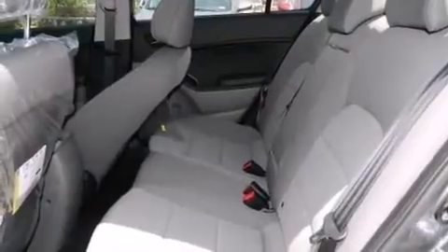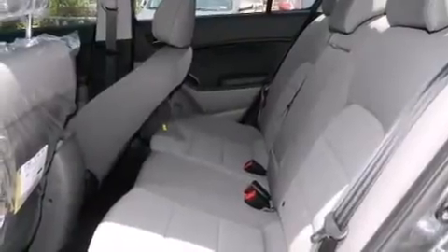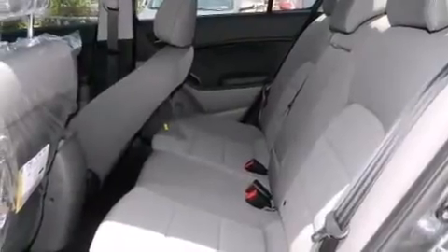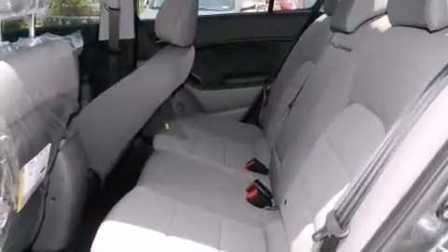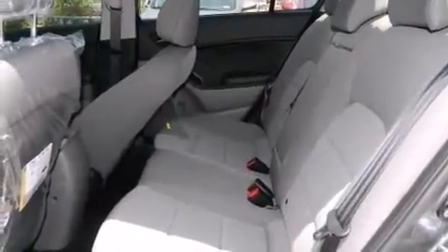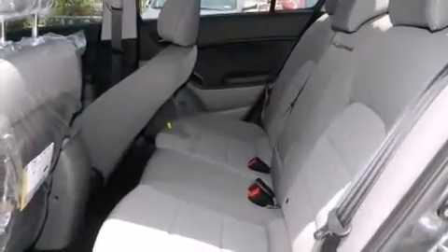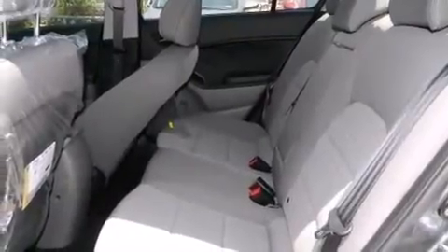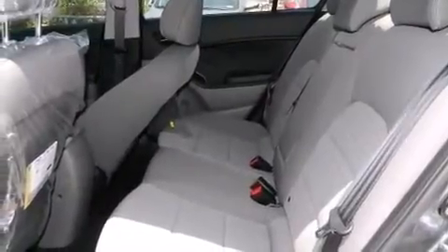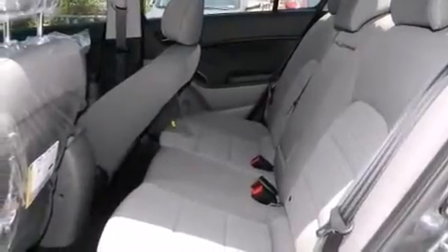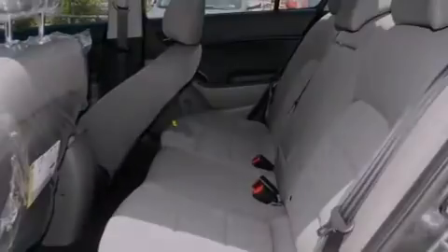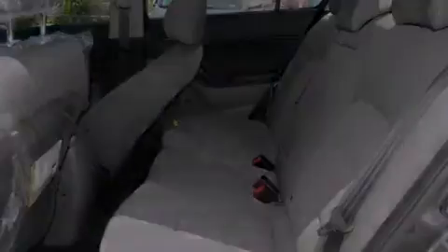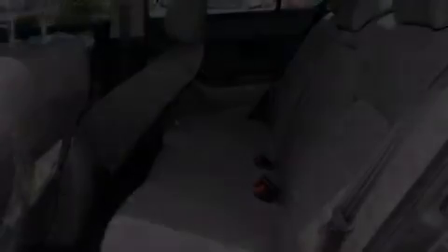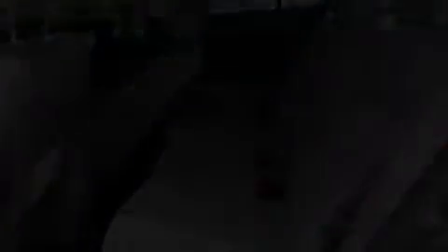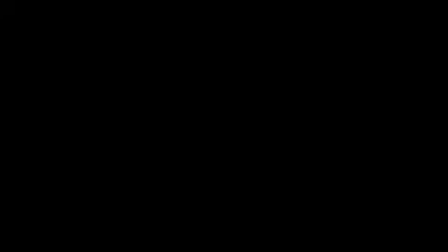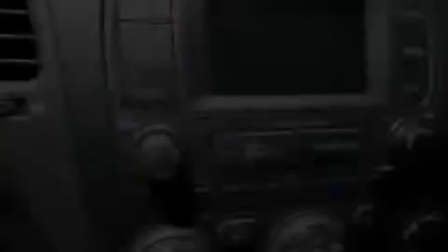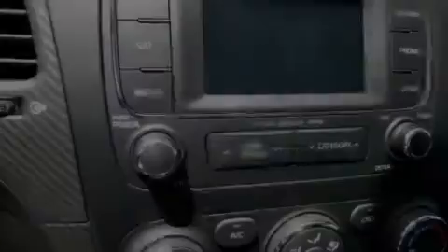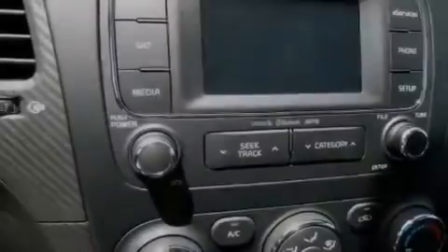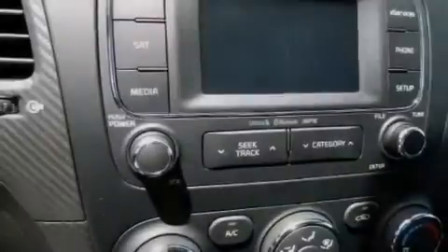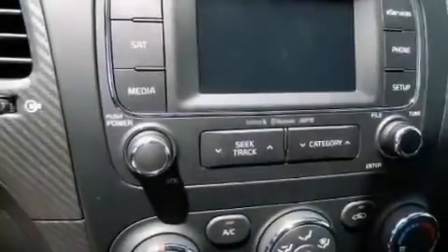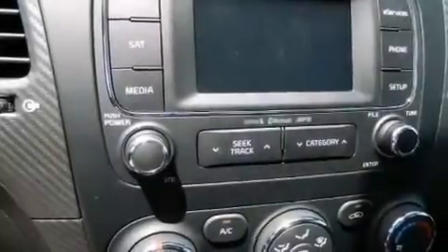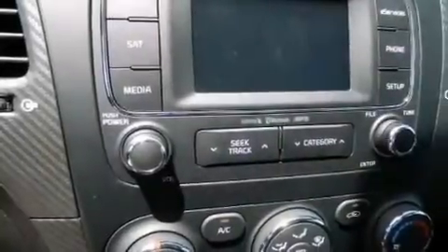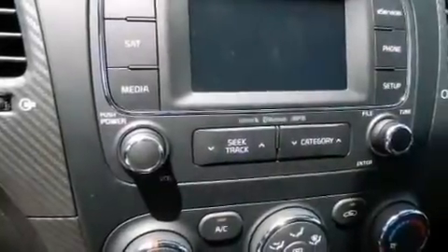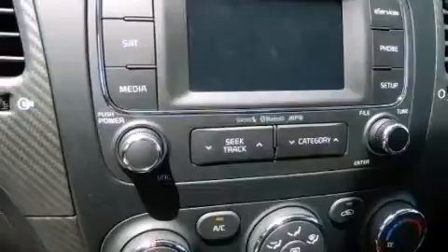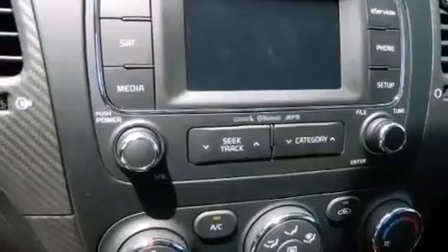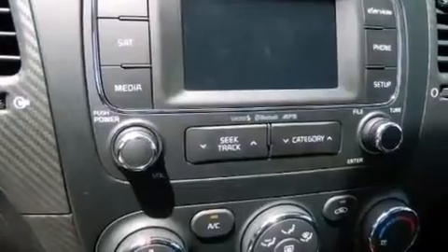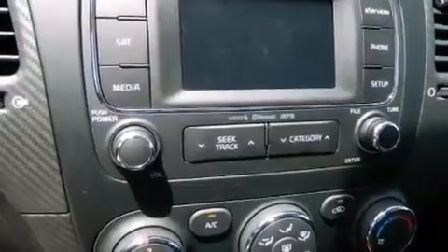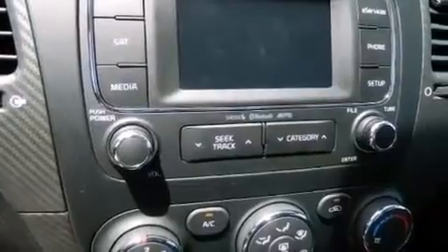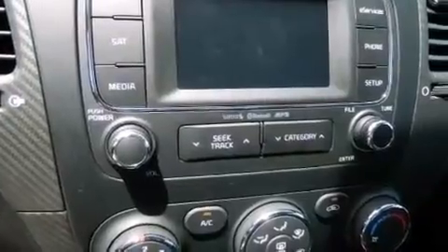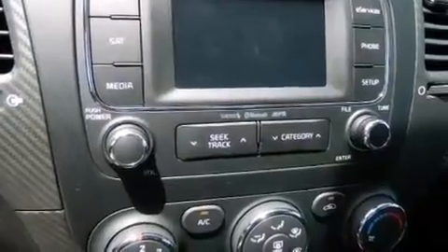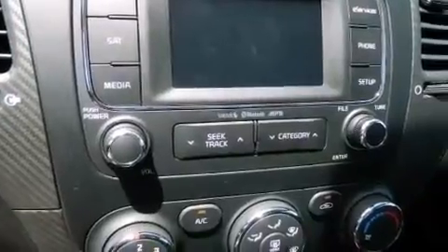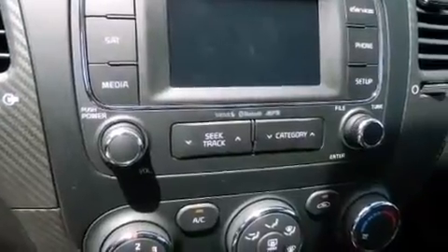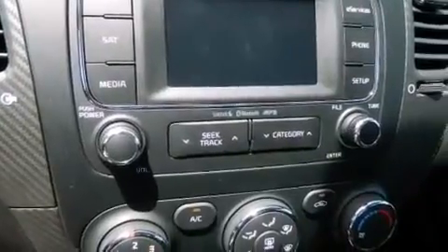Rear seat child-proof door locks, steering wheel mounting controls, external temperature display, heated side view mirrors, and a rear view camera.